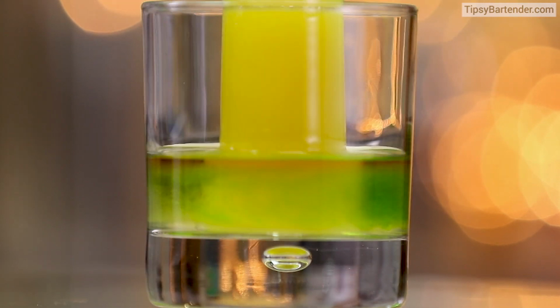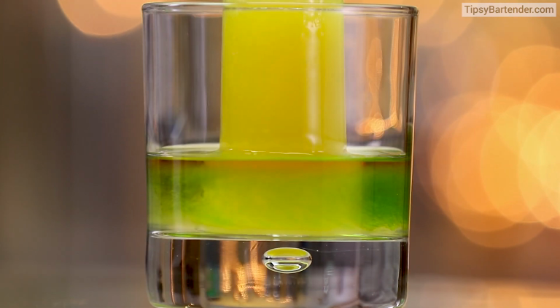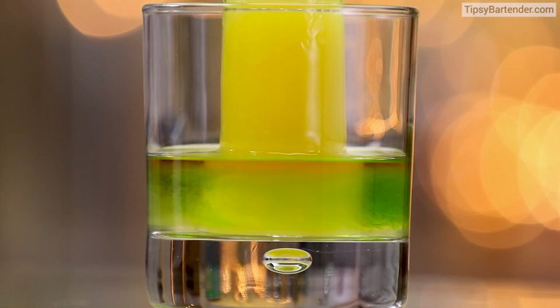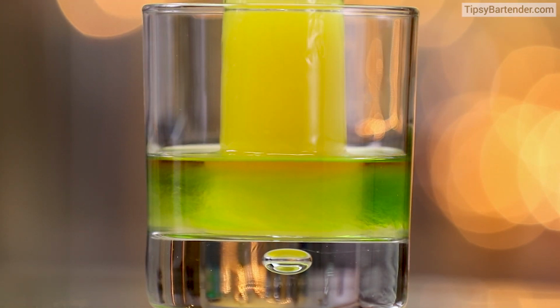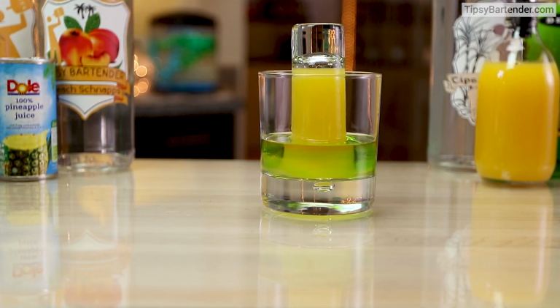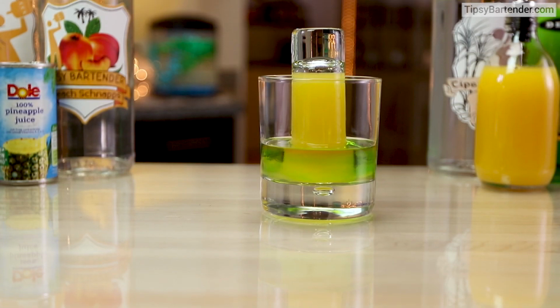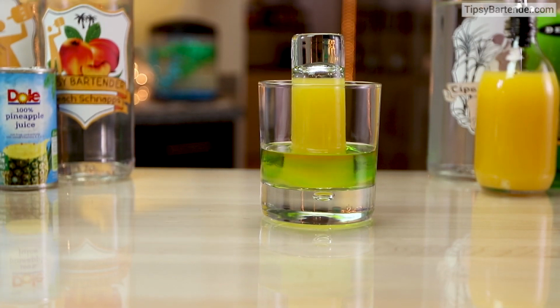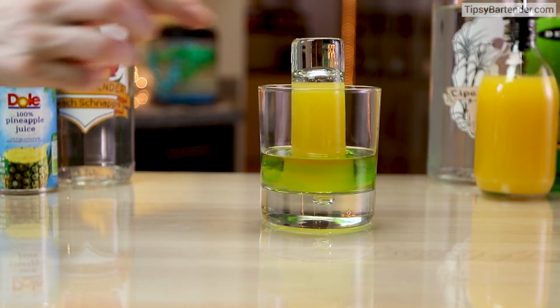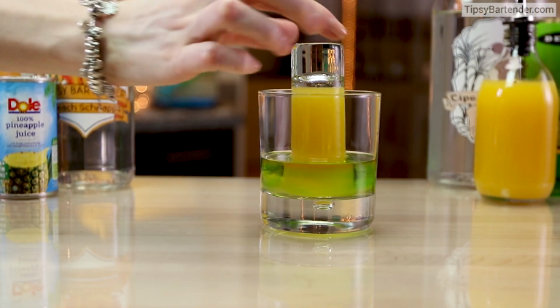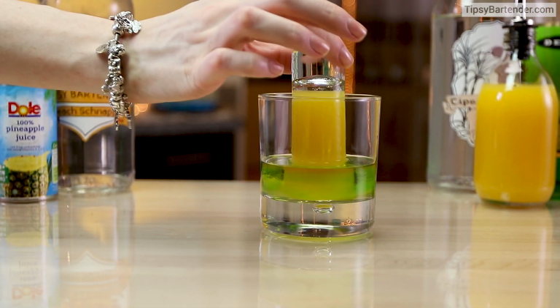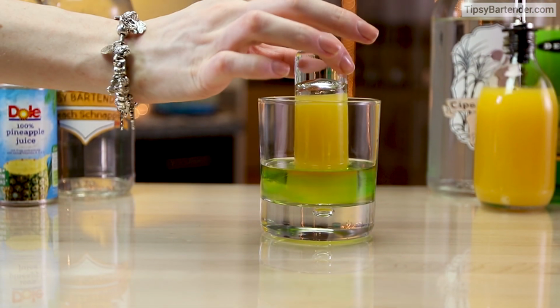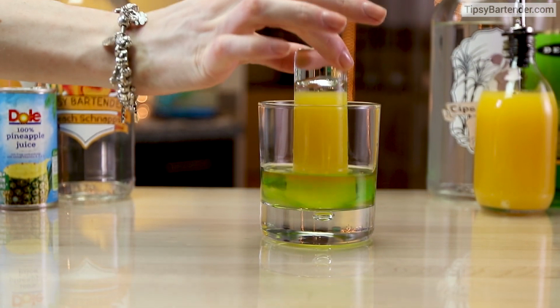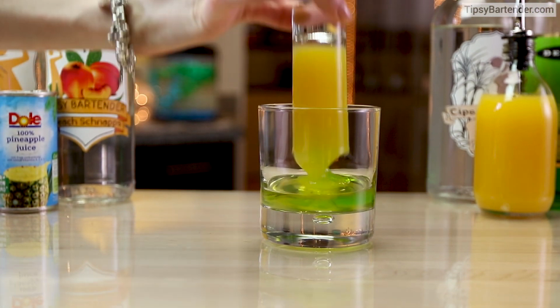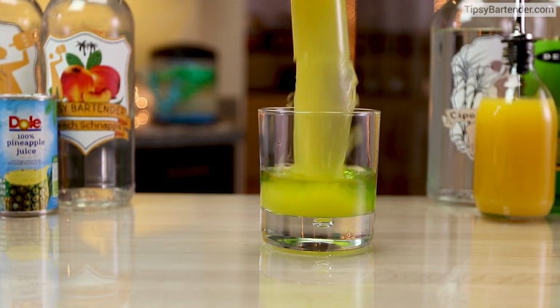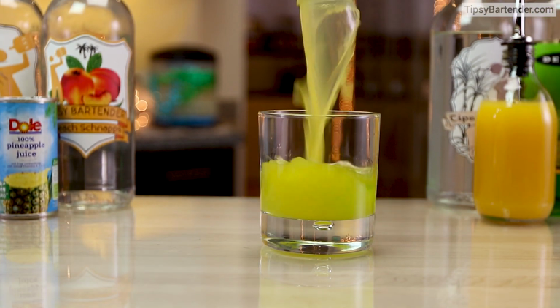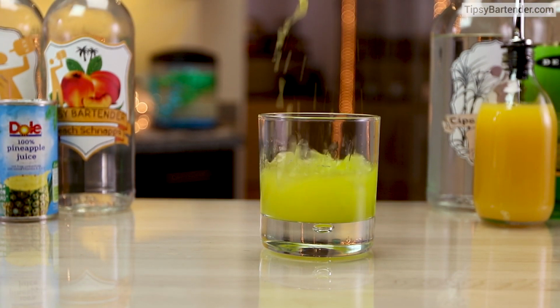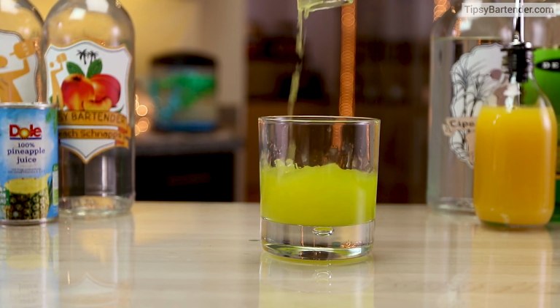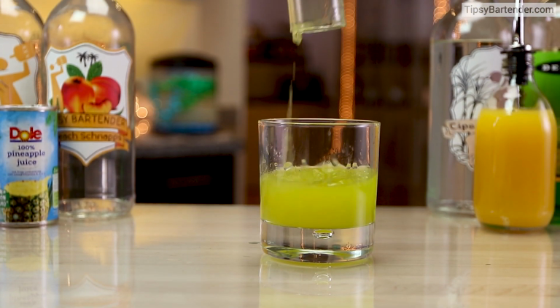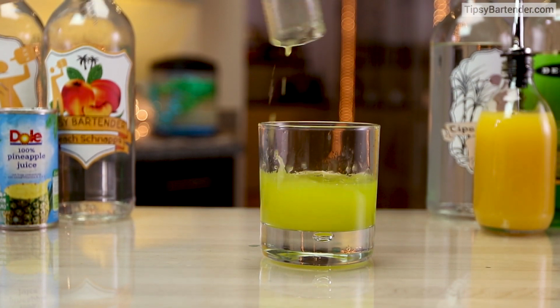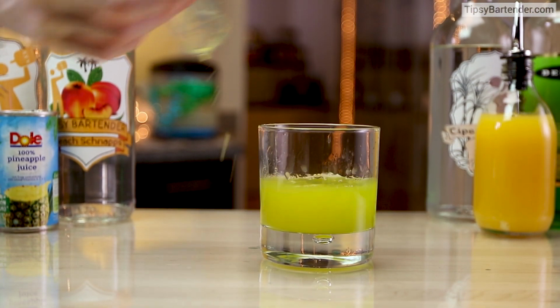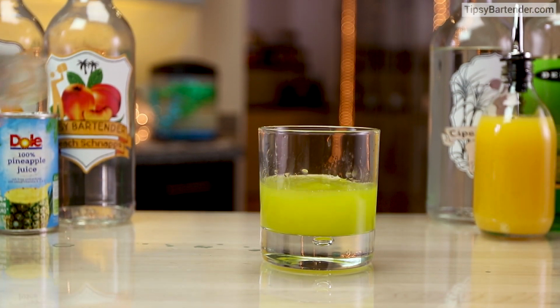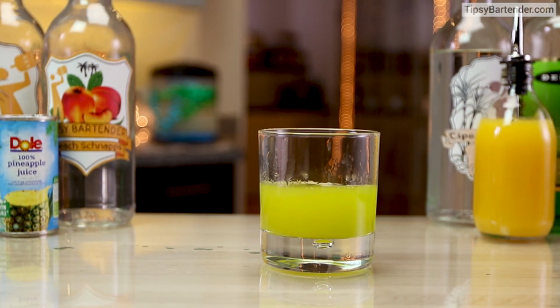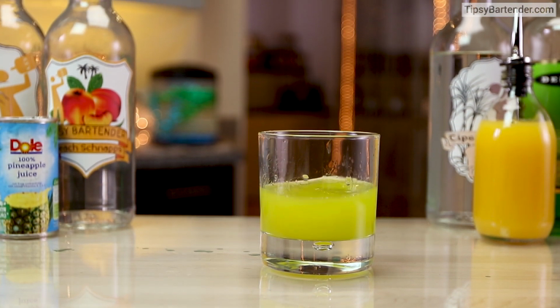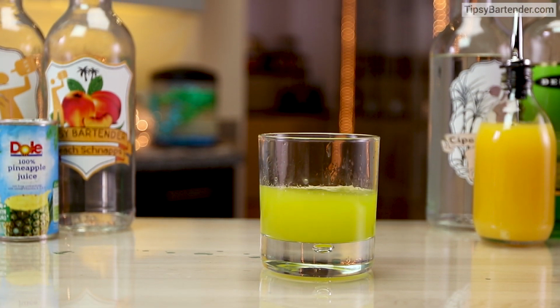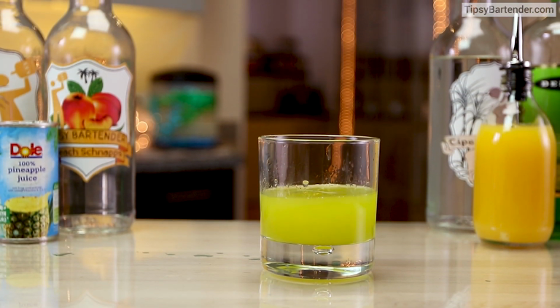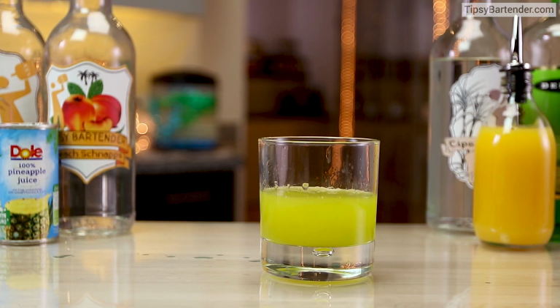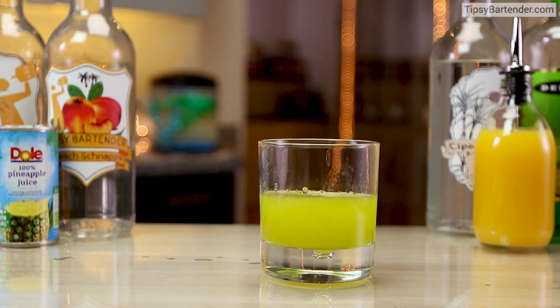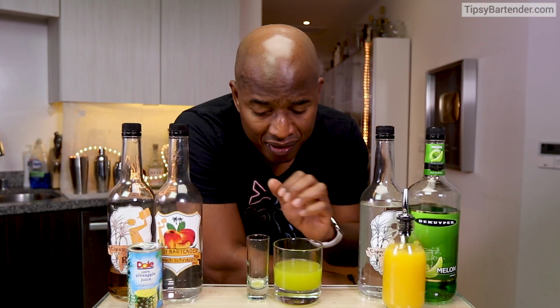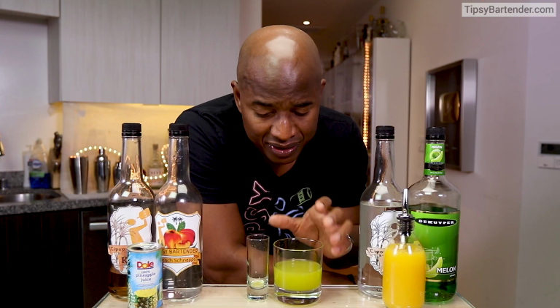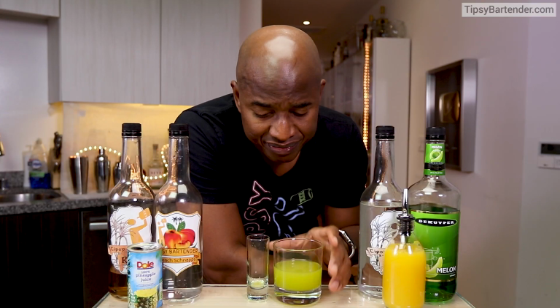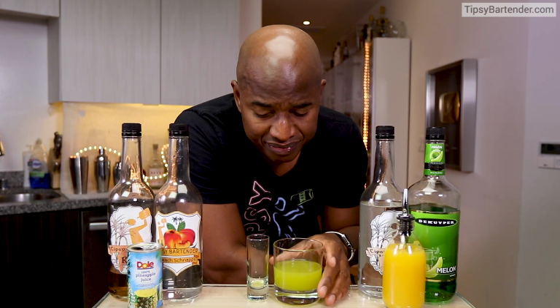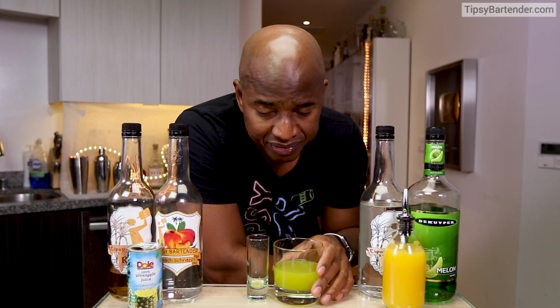And they don't make Bacardi anymore — Melon Liqueur, Bacardi 151, that is. And you pull the plug, there you have it.